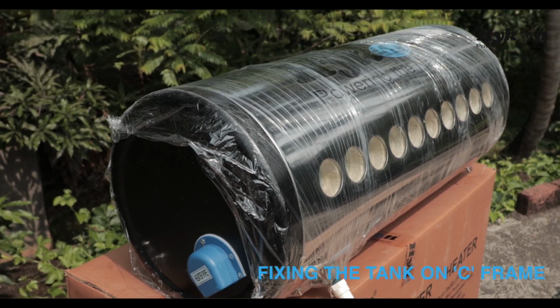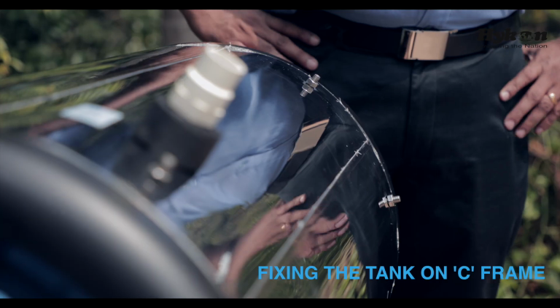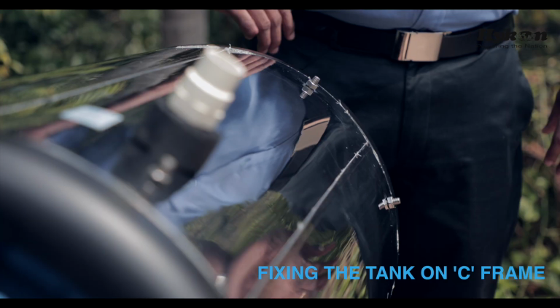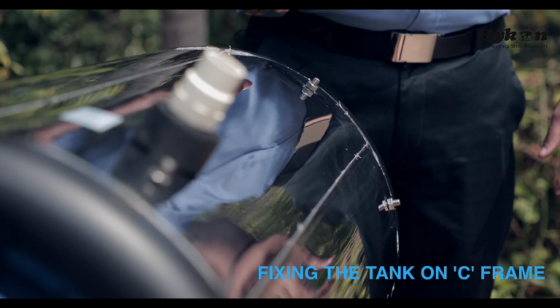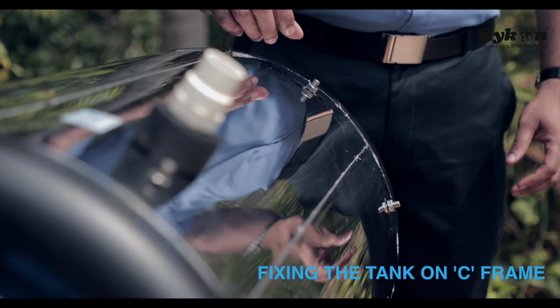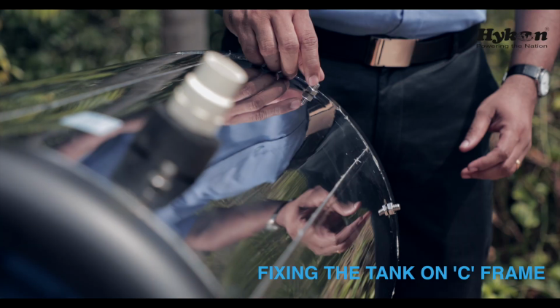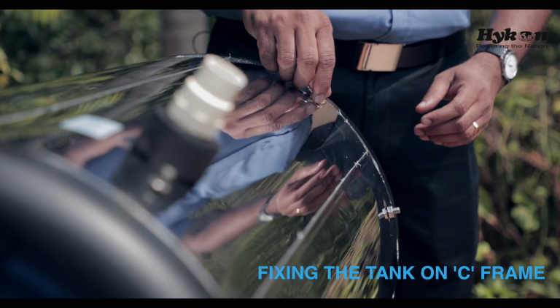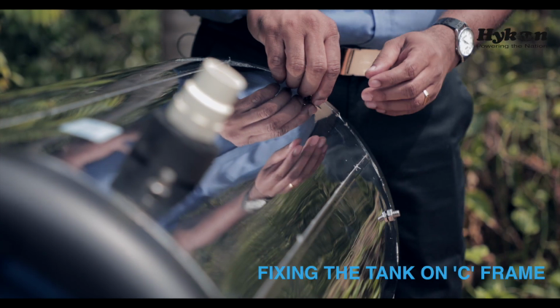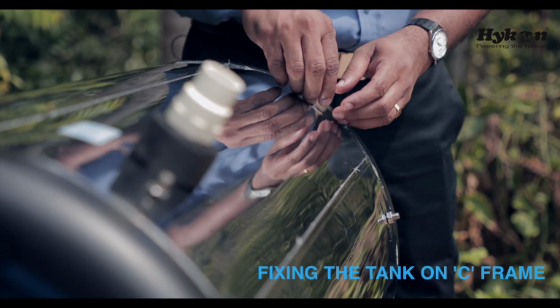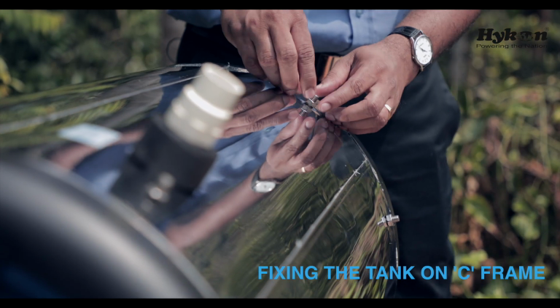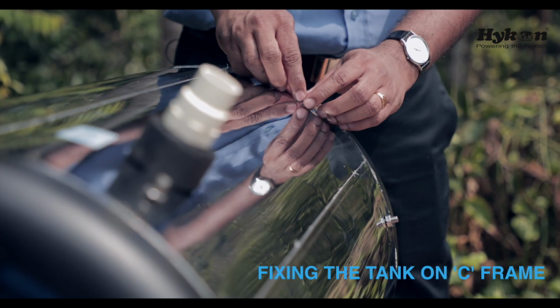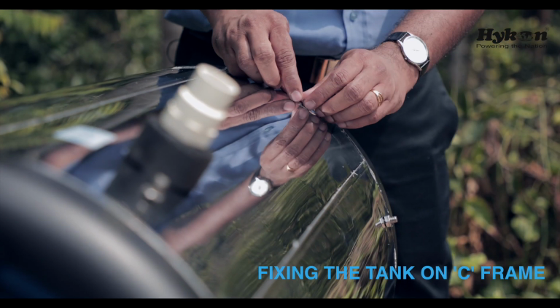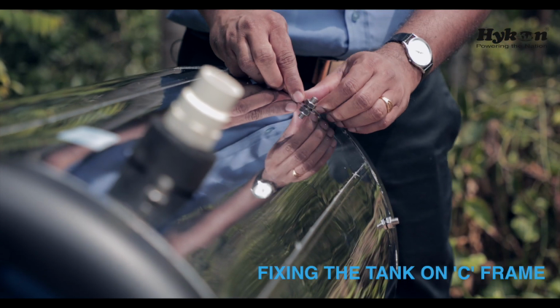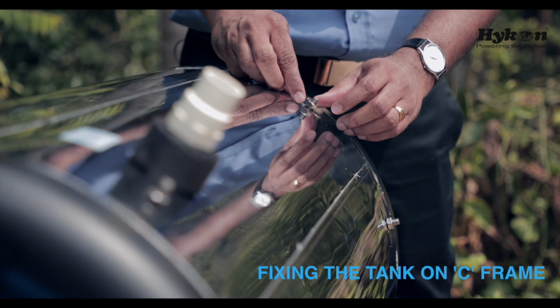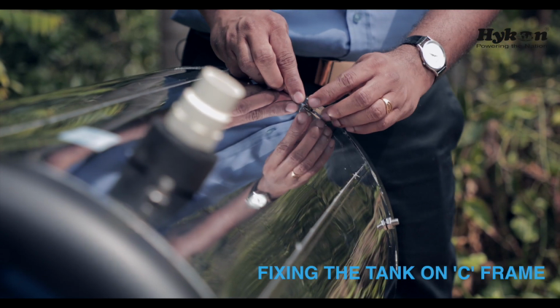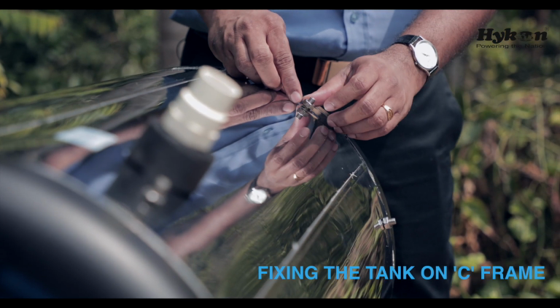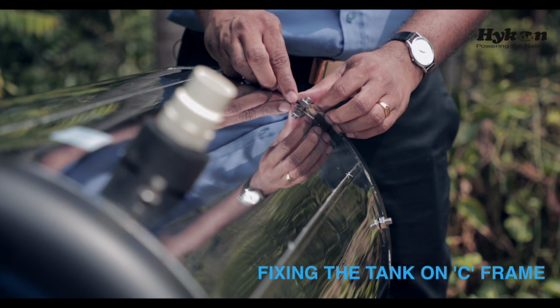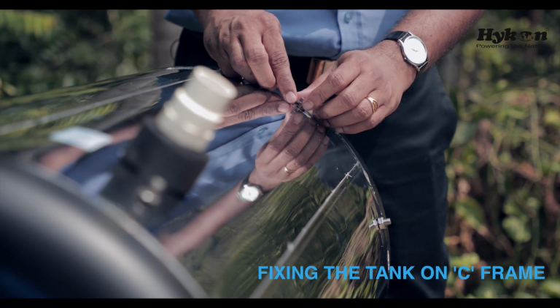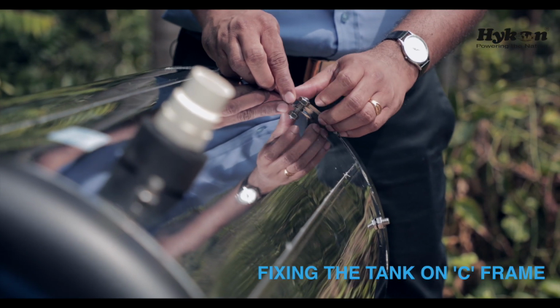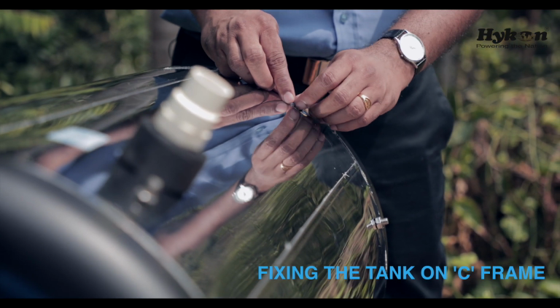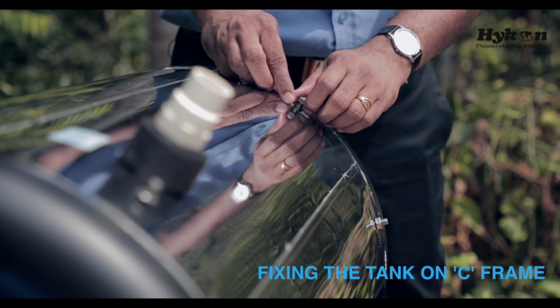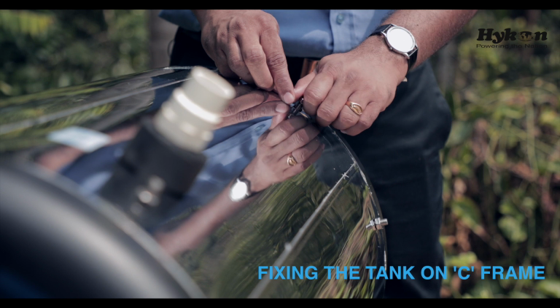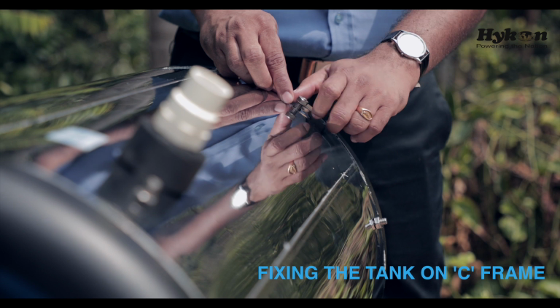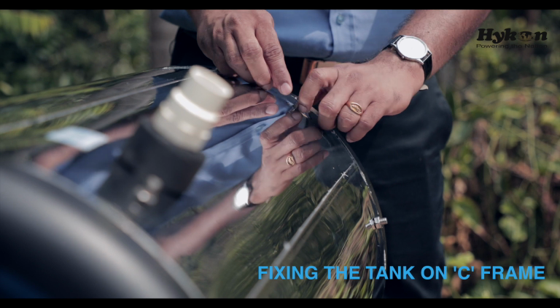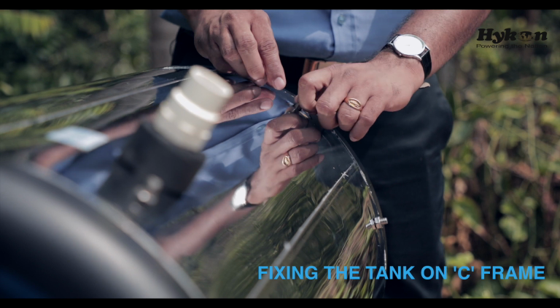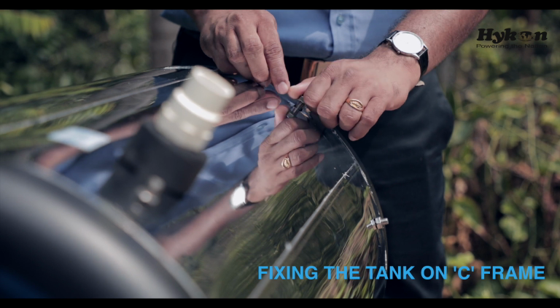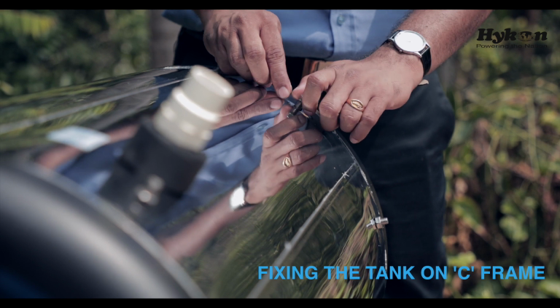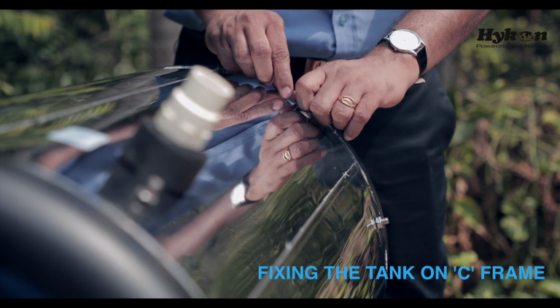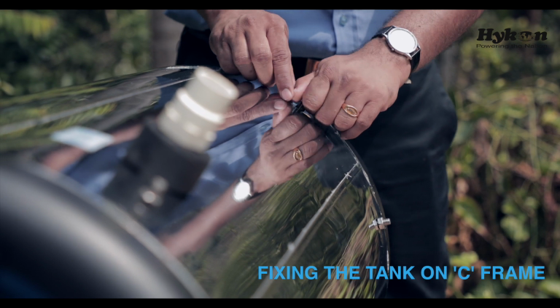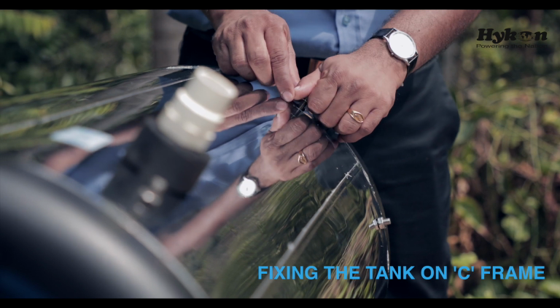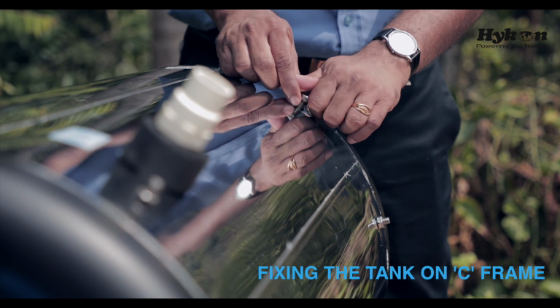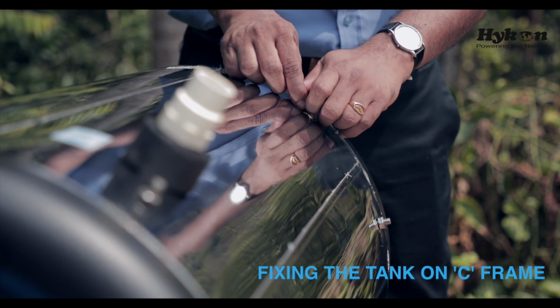We need to remember to remove this nut for fixing the tank on the C-frame.